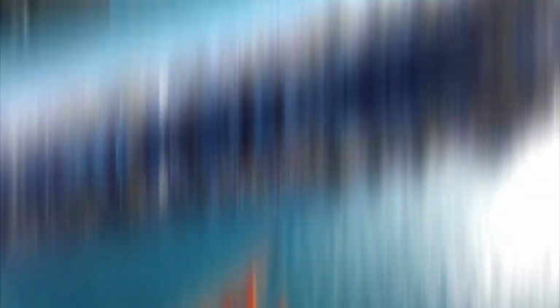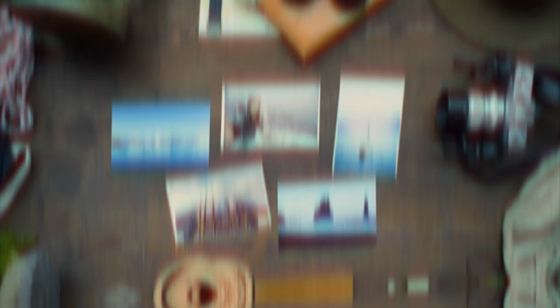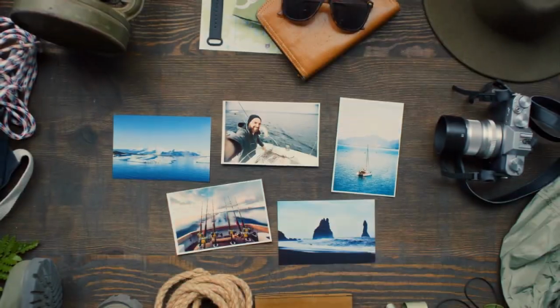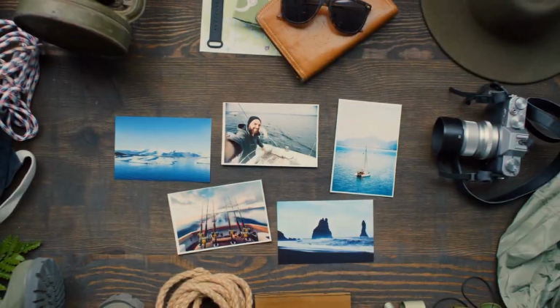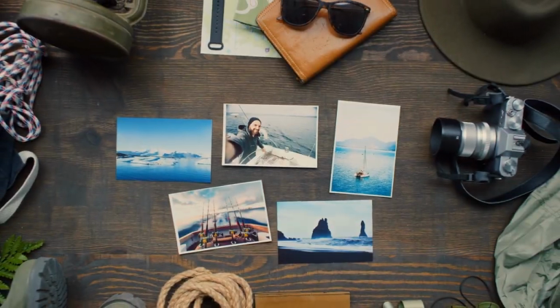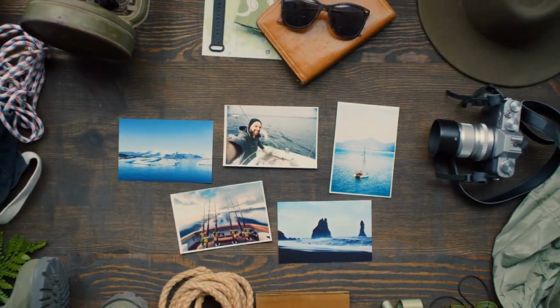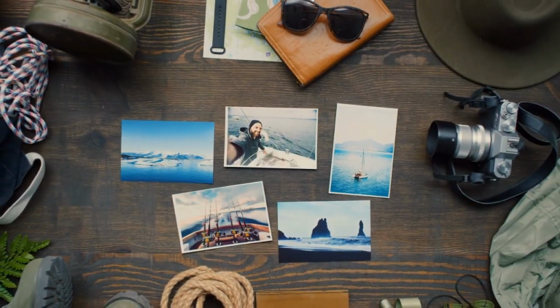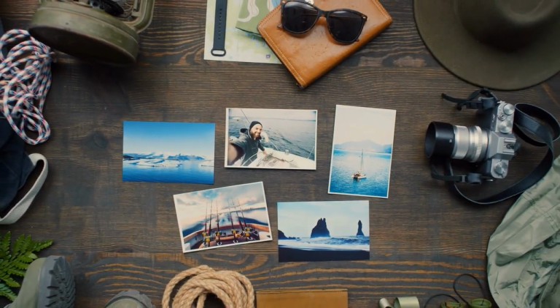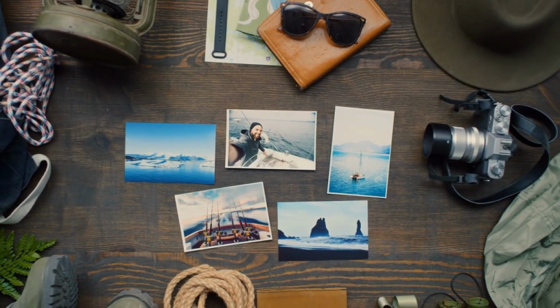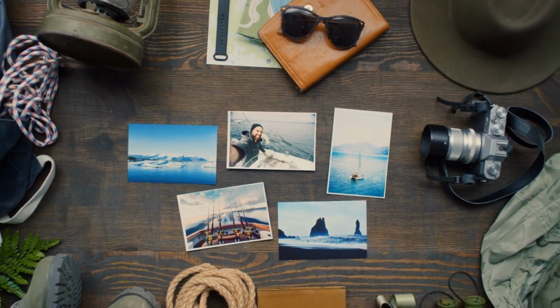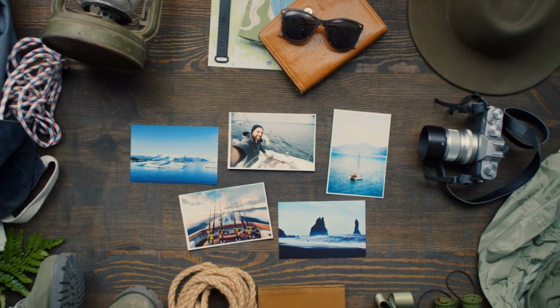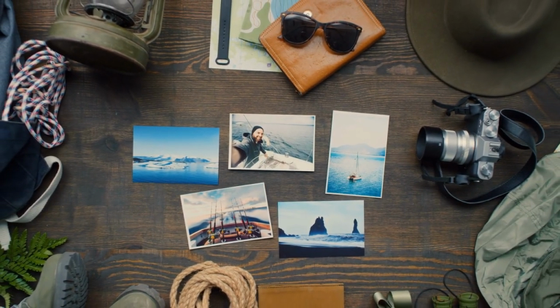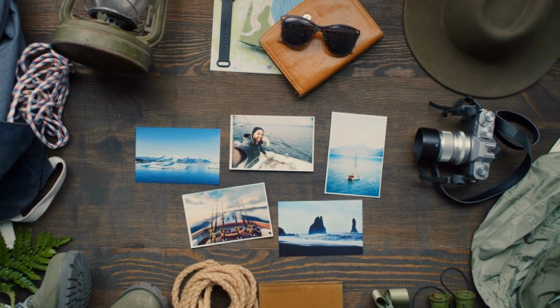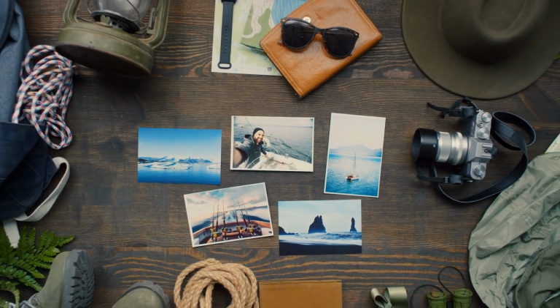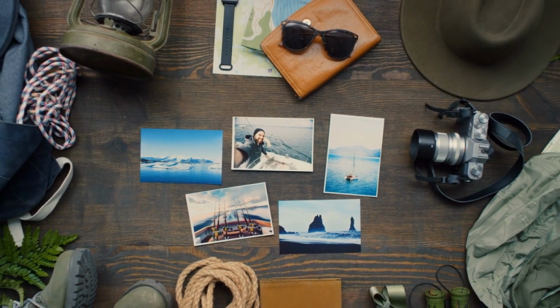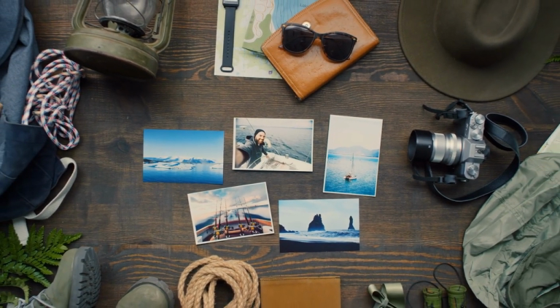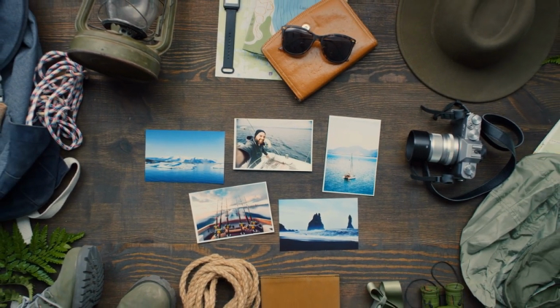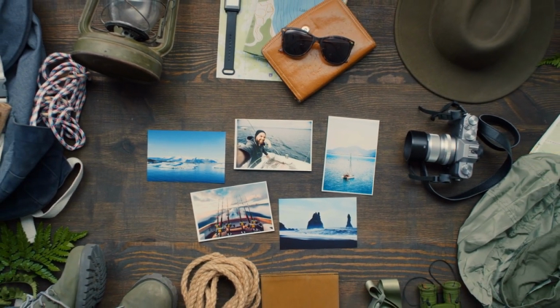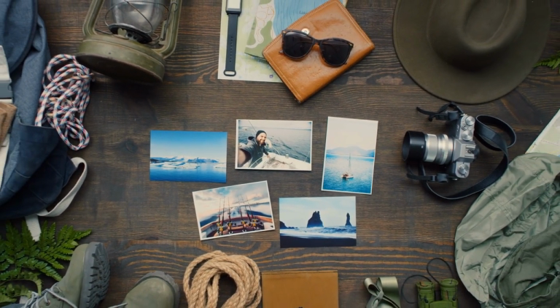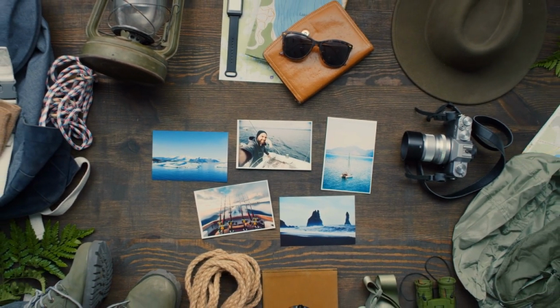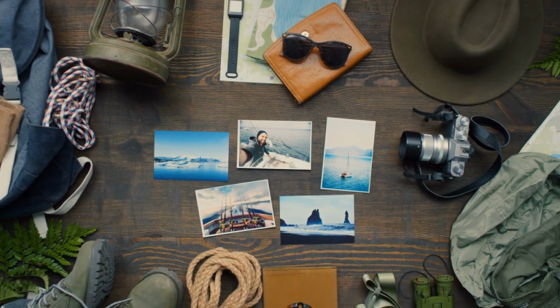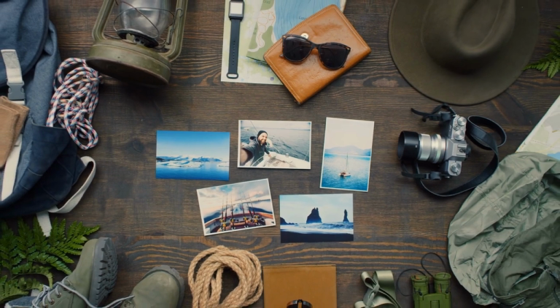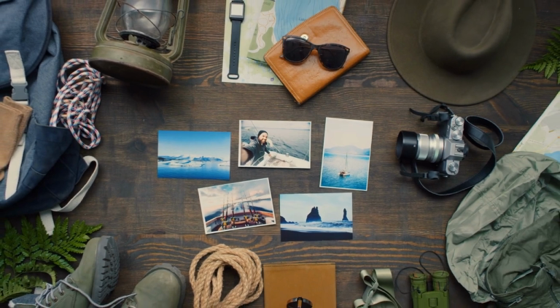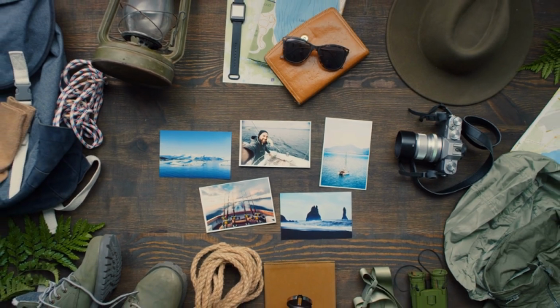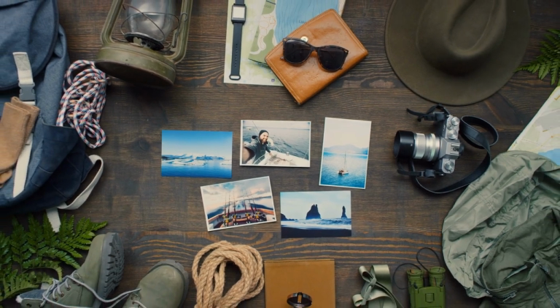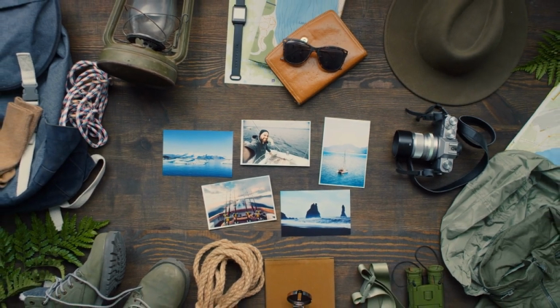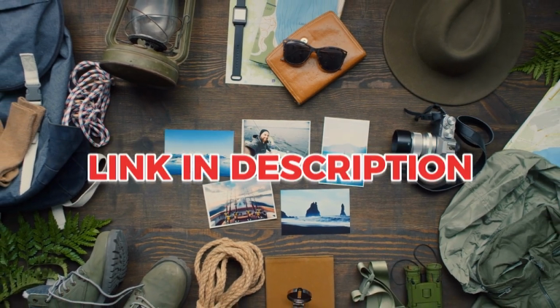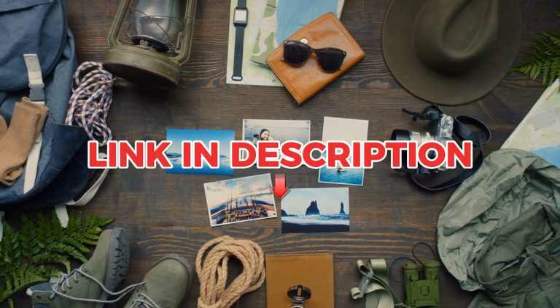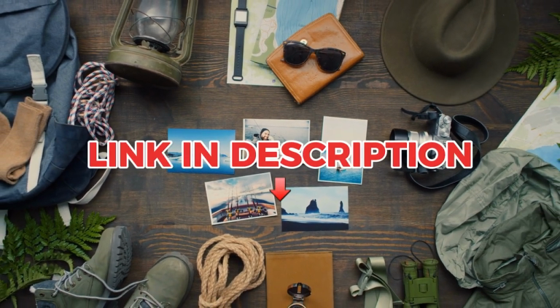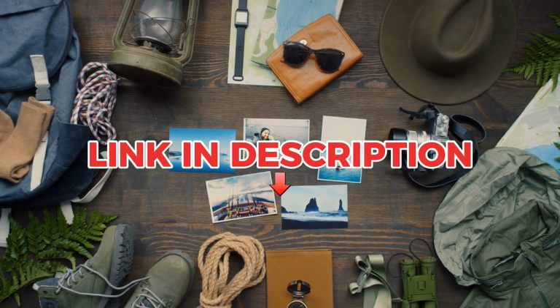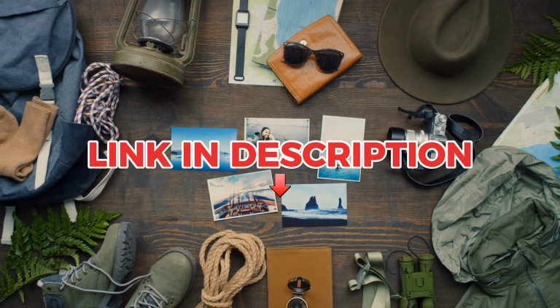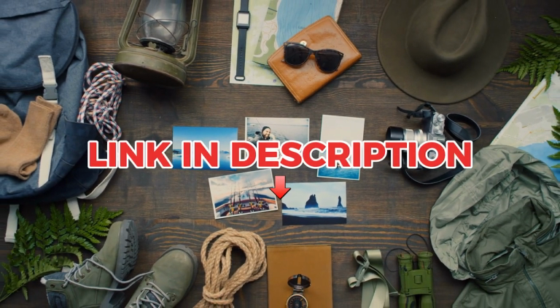With that, we've reached the end of our video. To see a list of our favorite and most useful travel gadgets, check the link in the description.